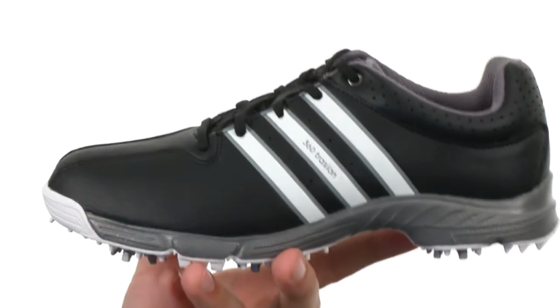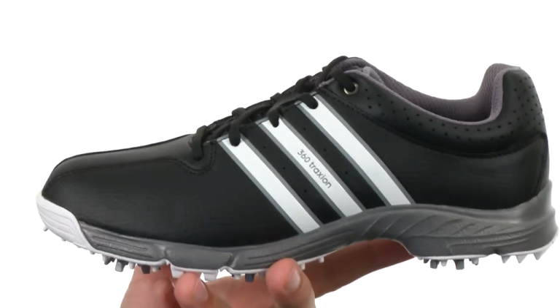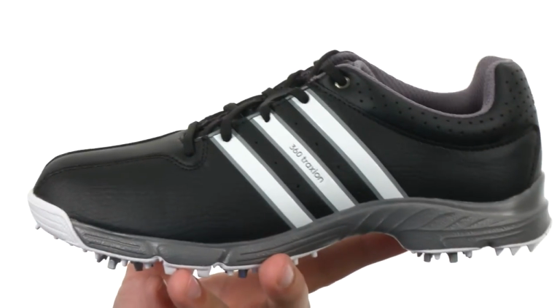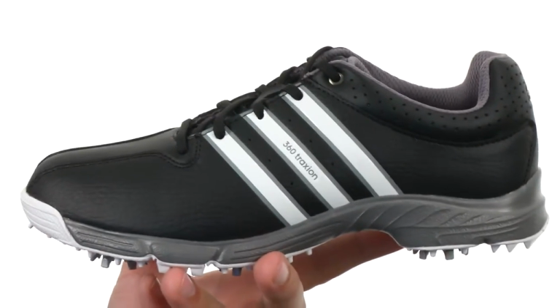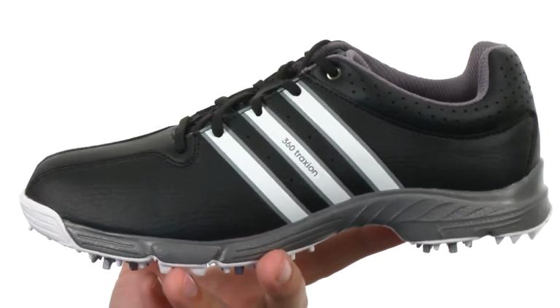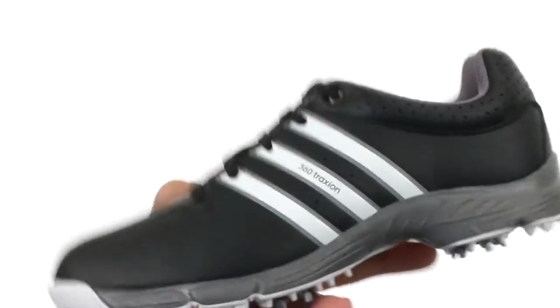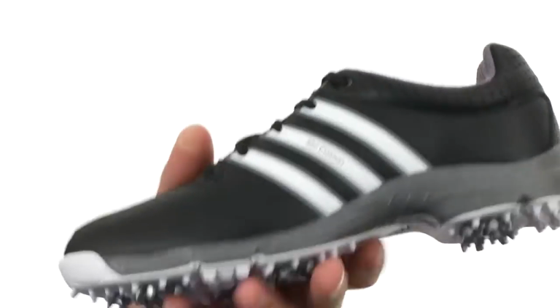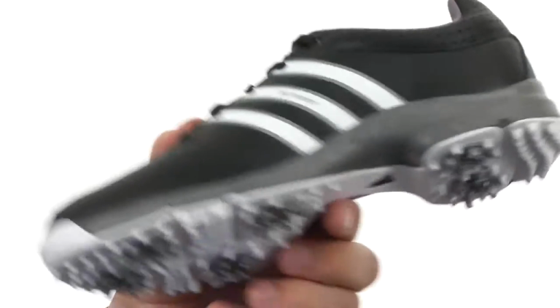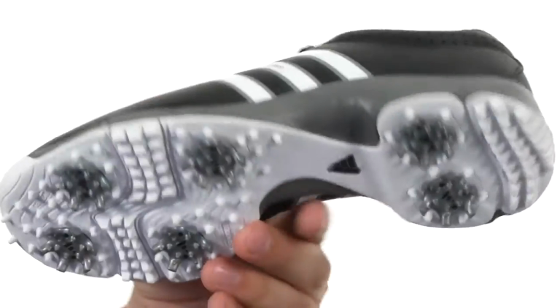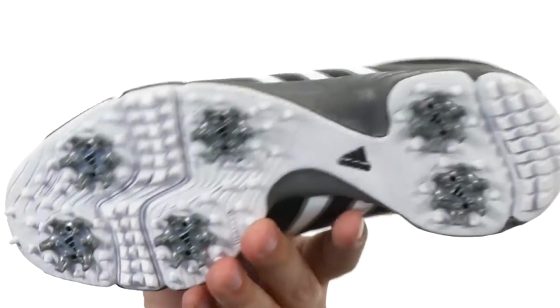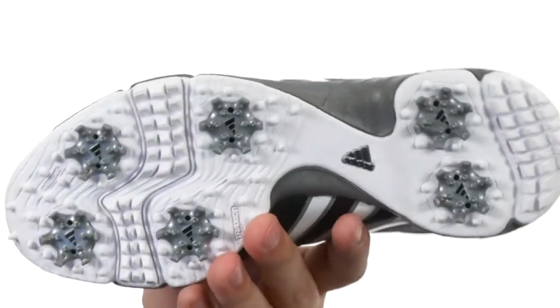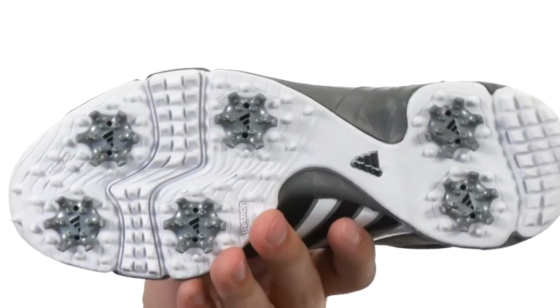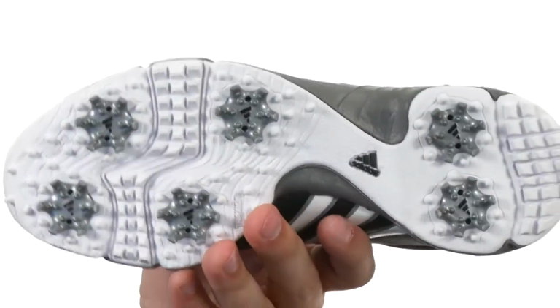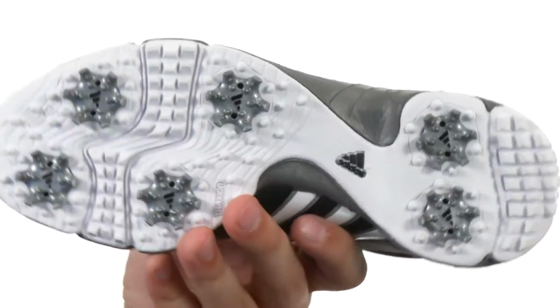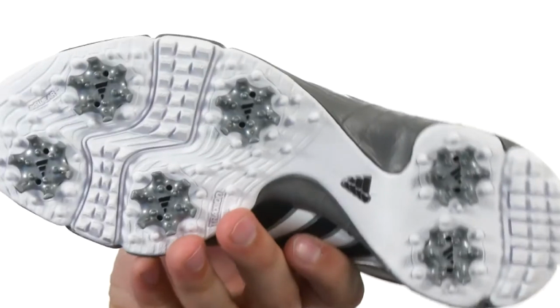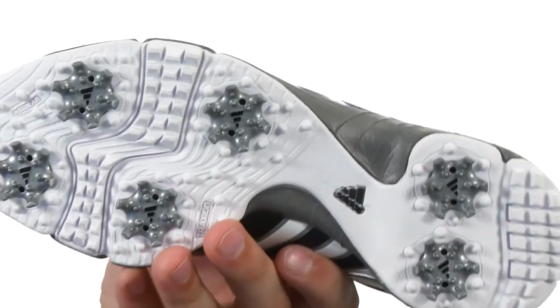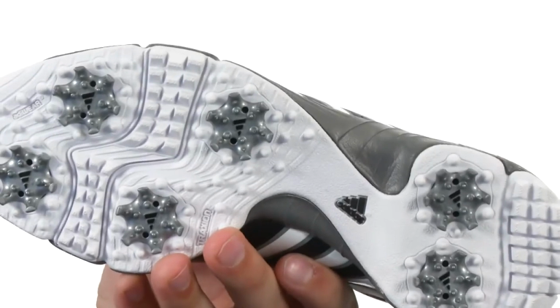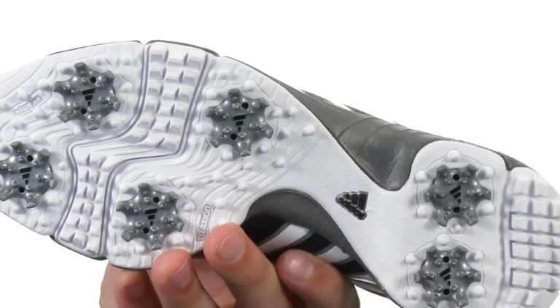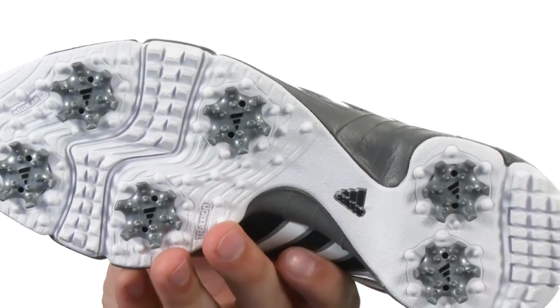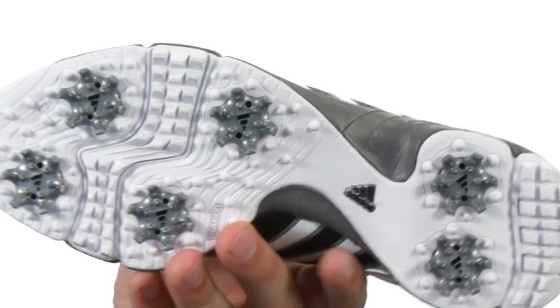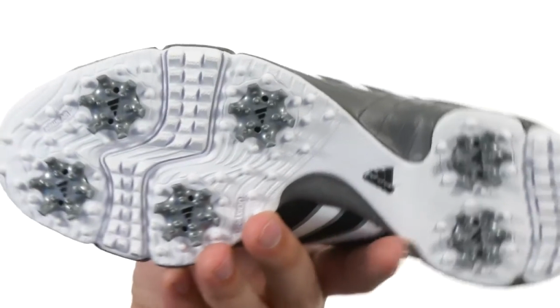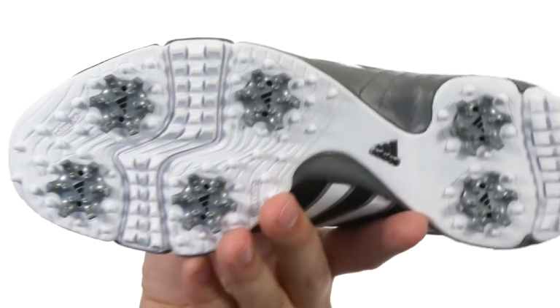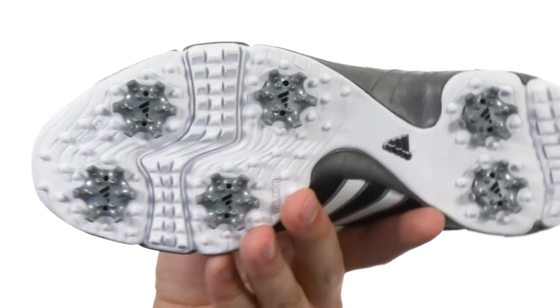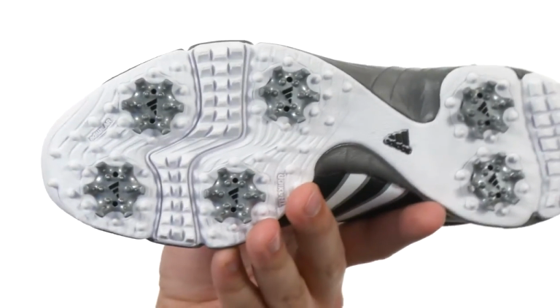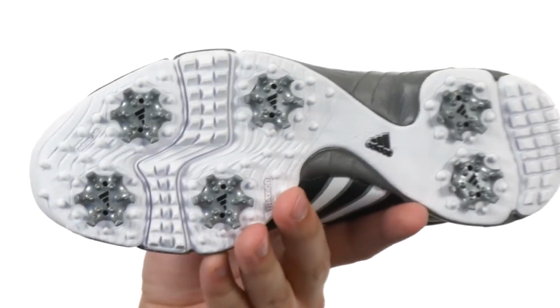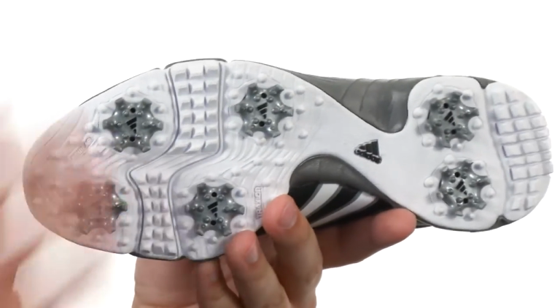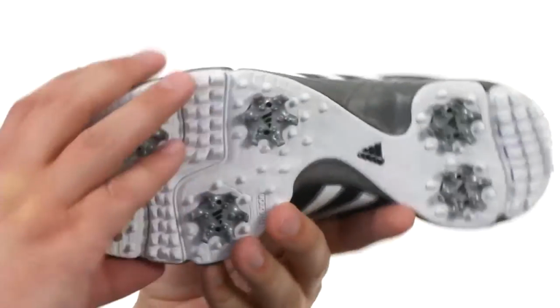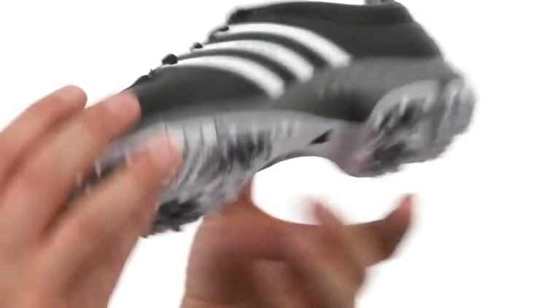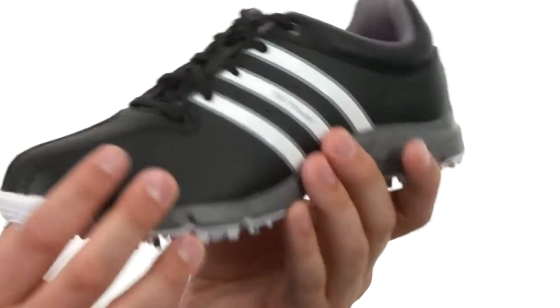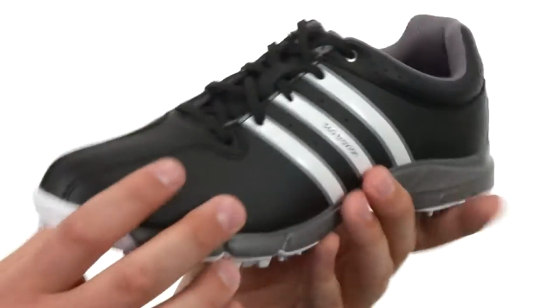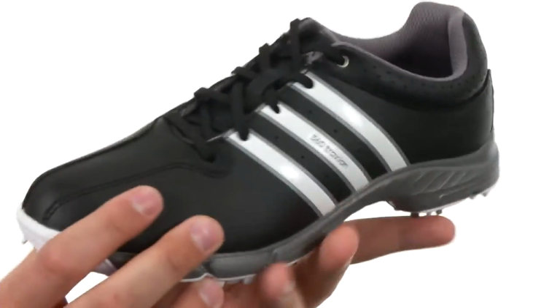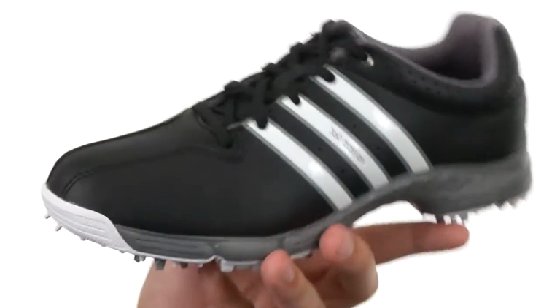On the bottom you have a six-spike ThinTech outsole, which is going to help keep you nice and steady while you're out there playing.